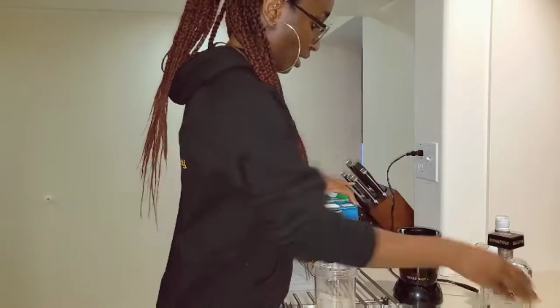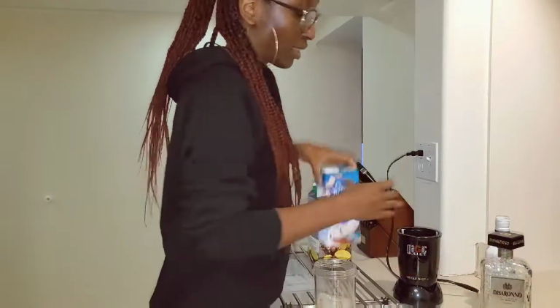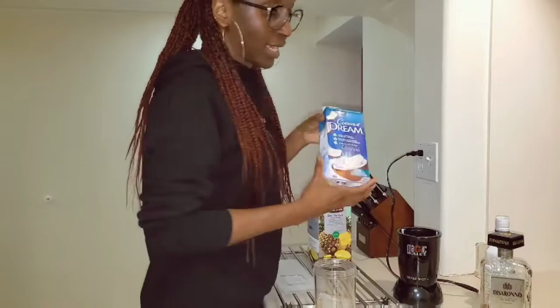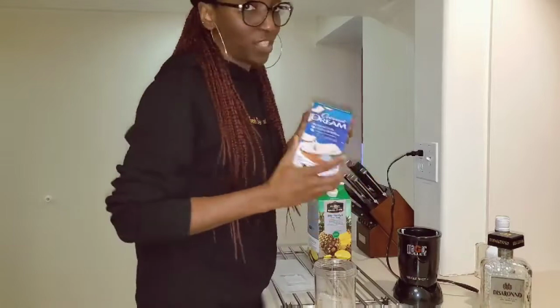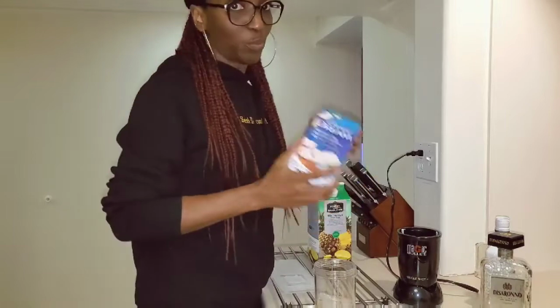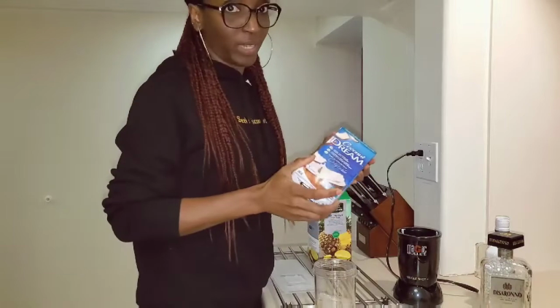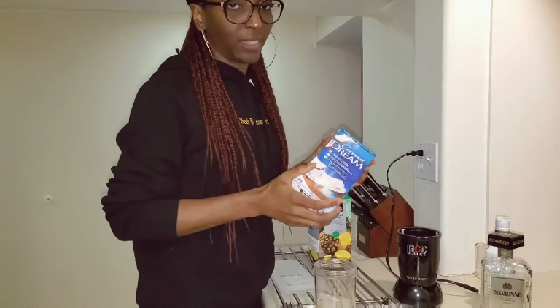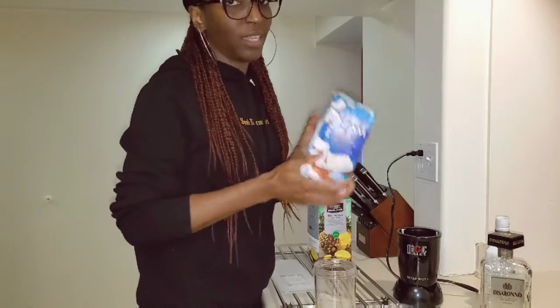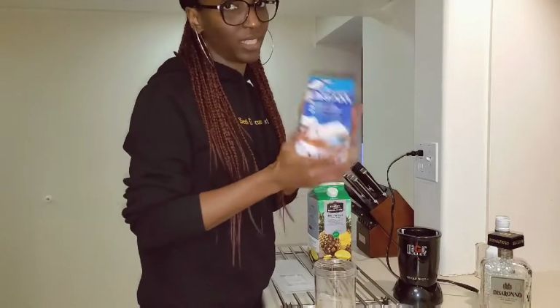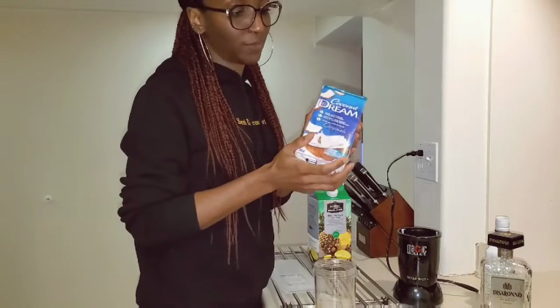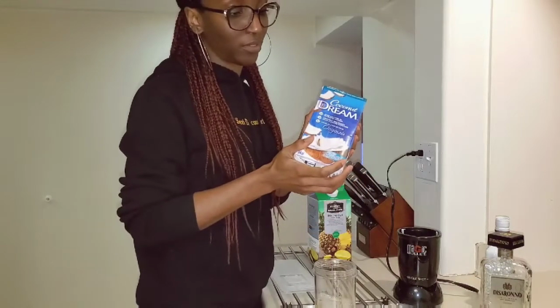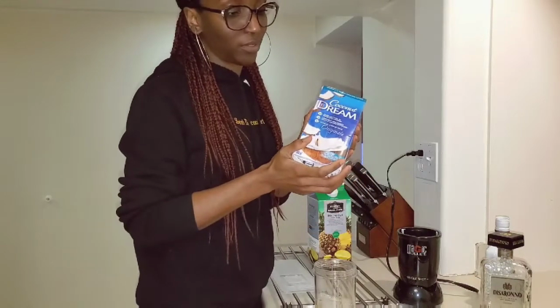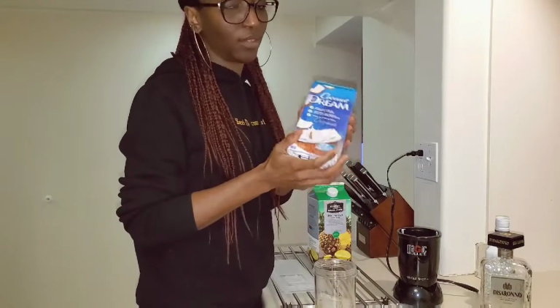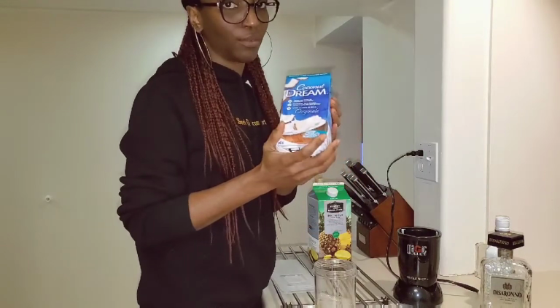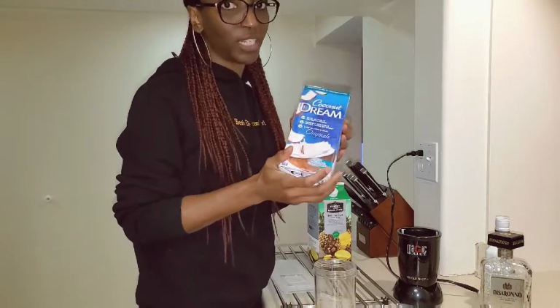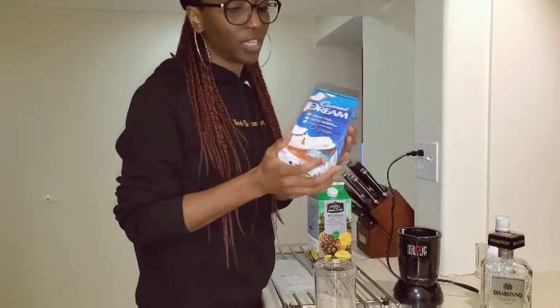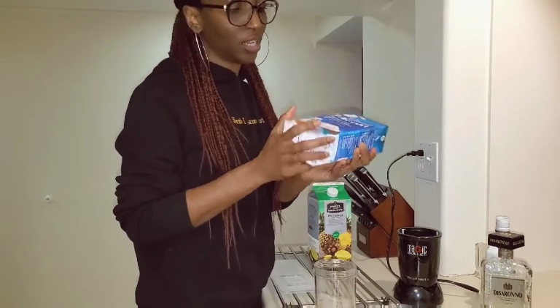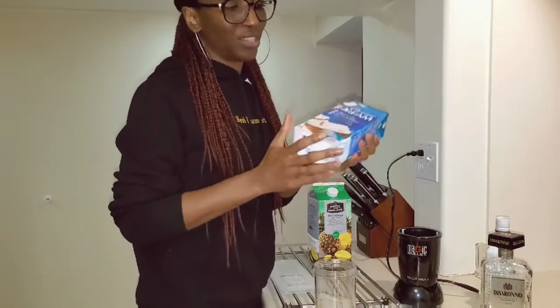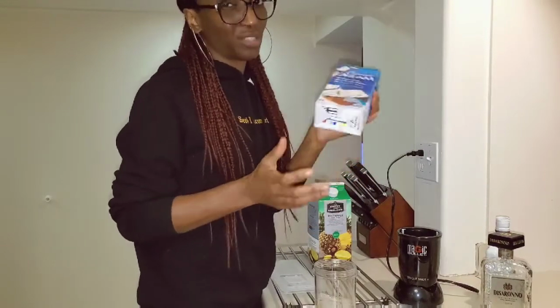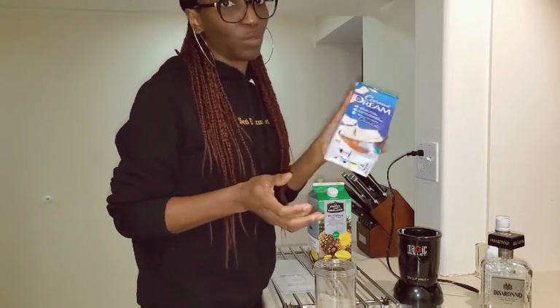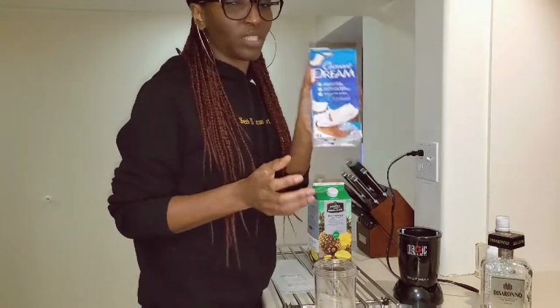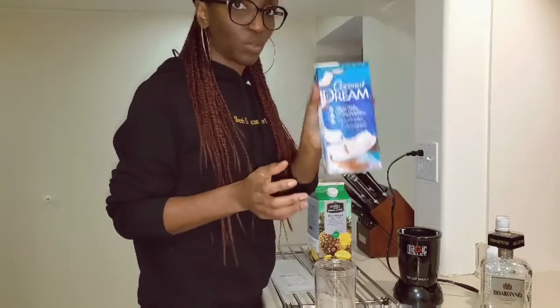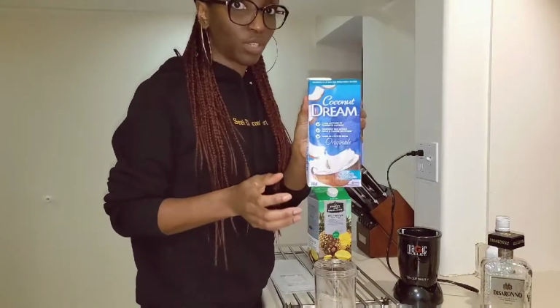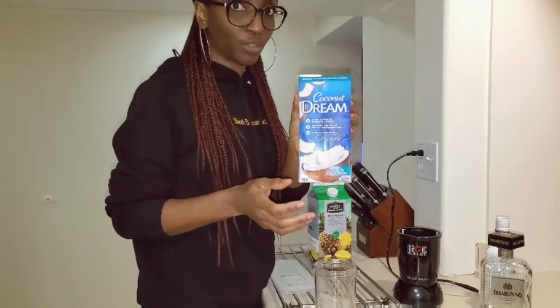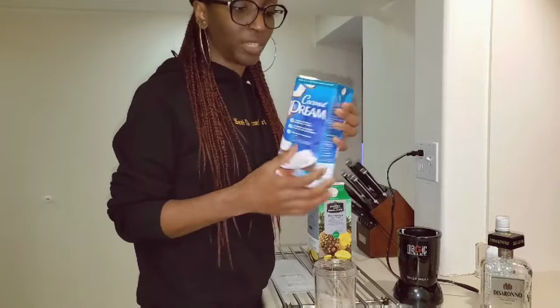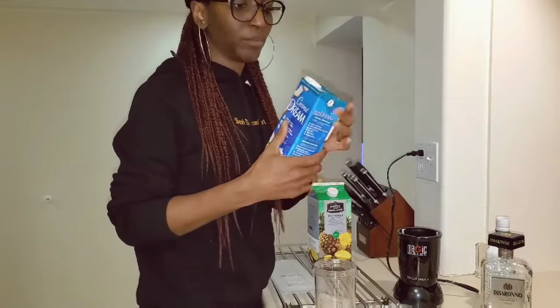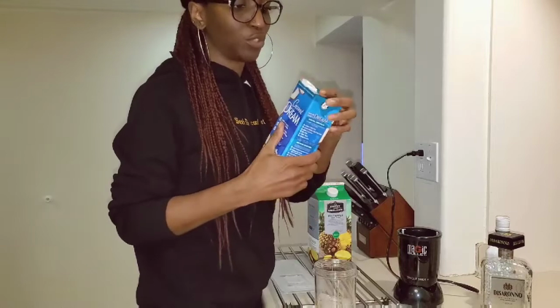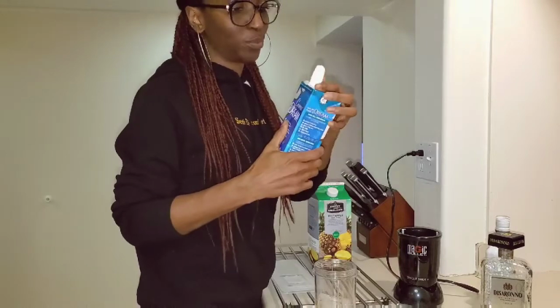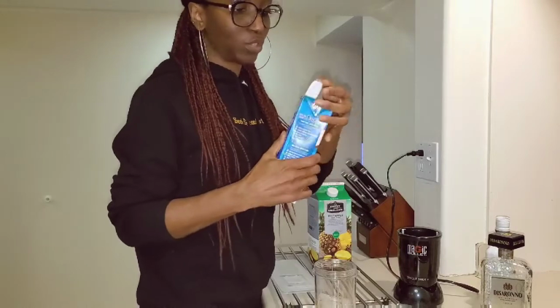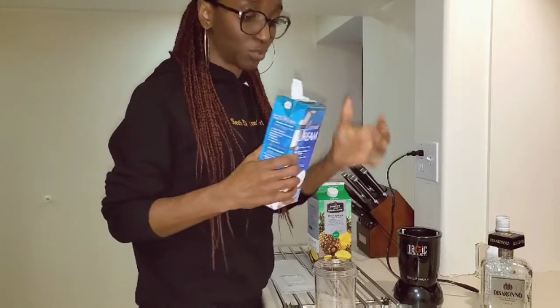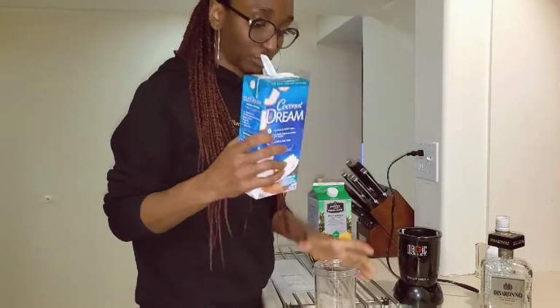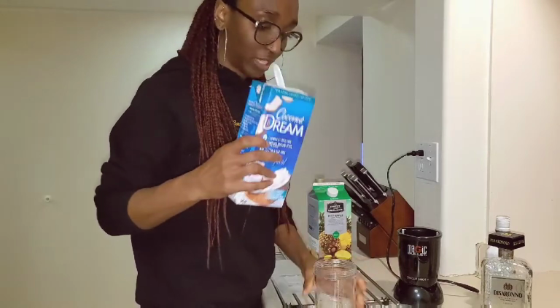The next thing you add comes from the fridge — it's coconut cream. Go ahead and put in the coconut cream.